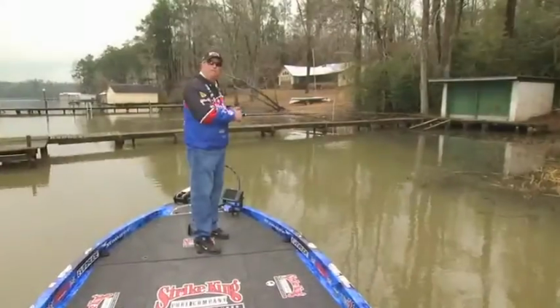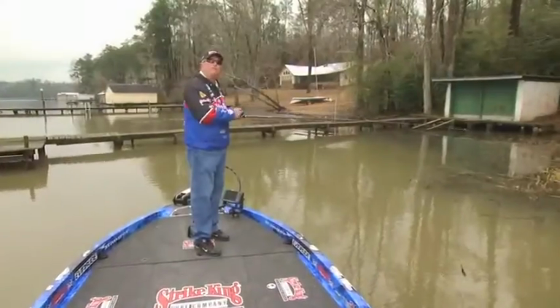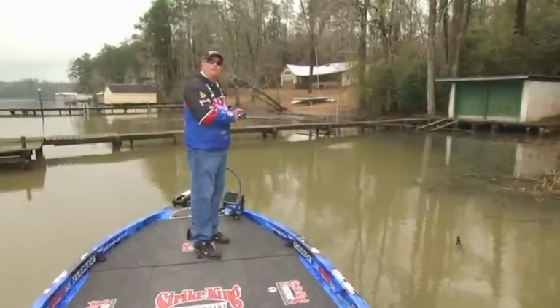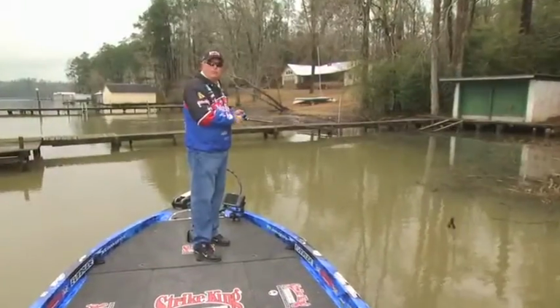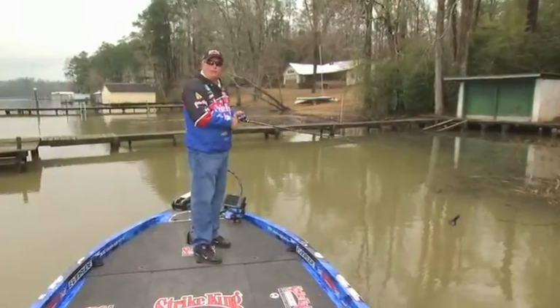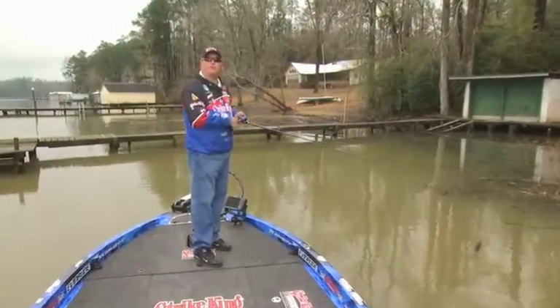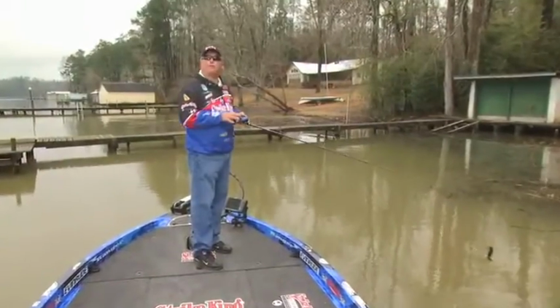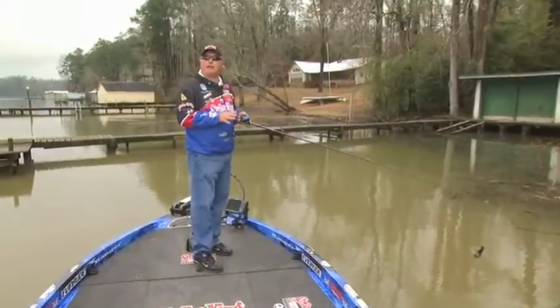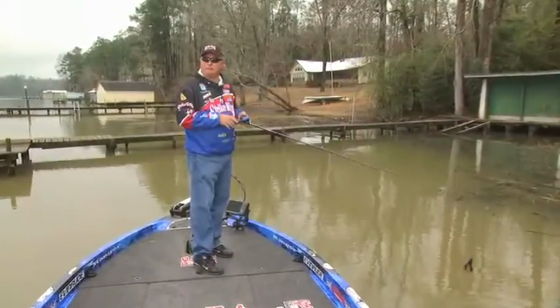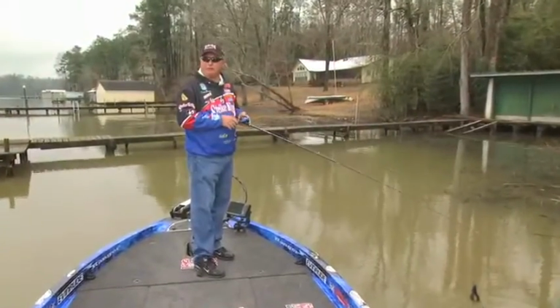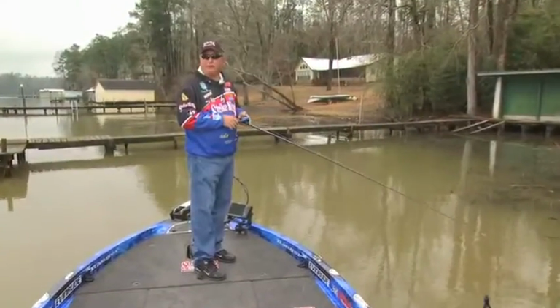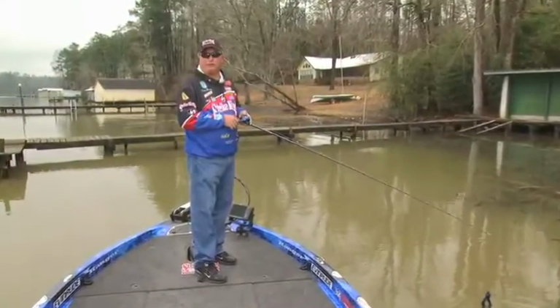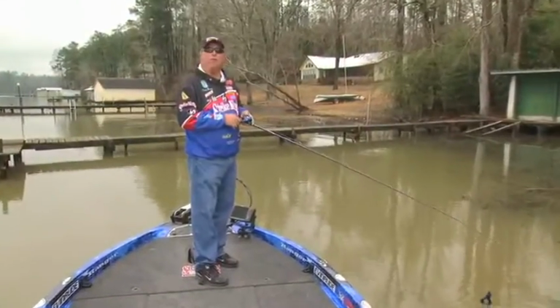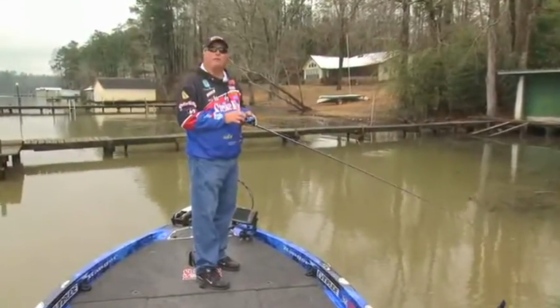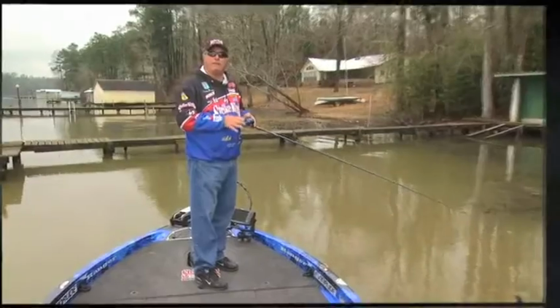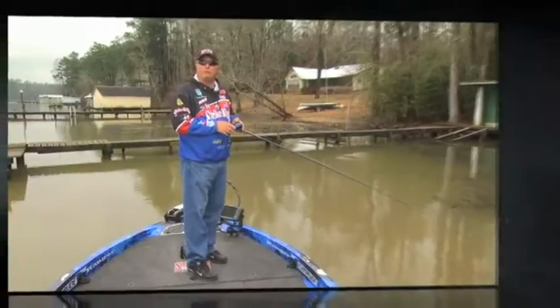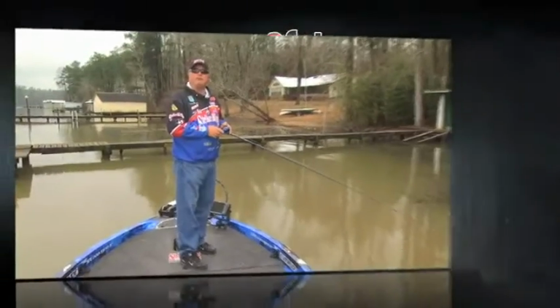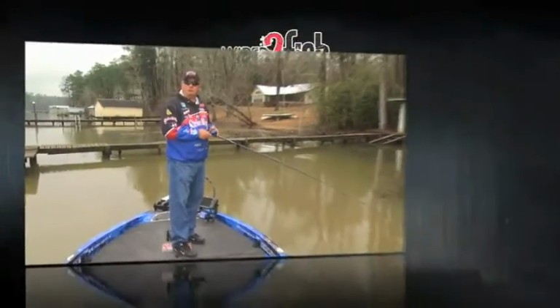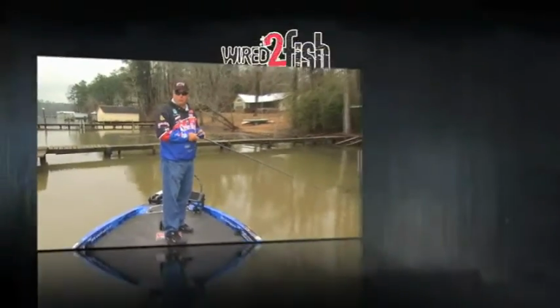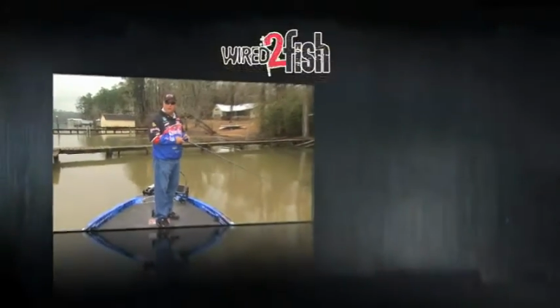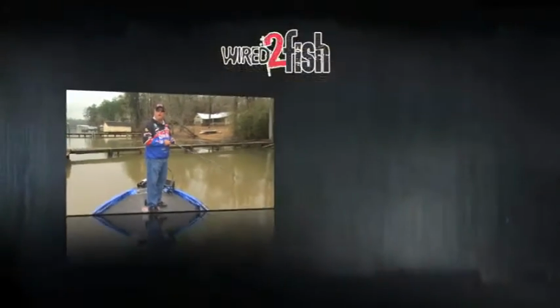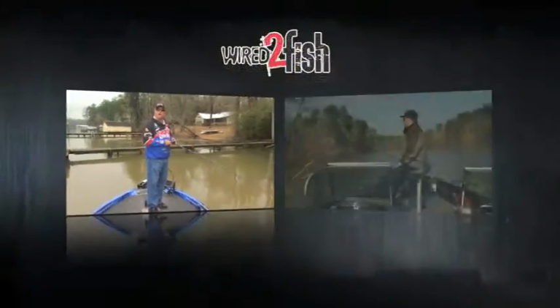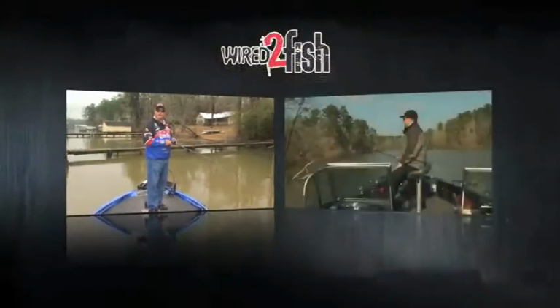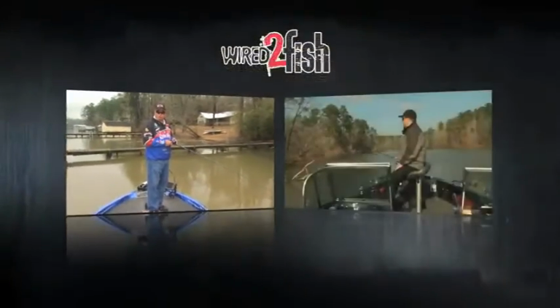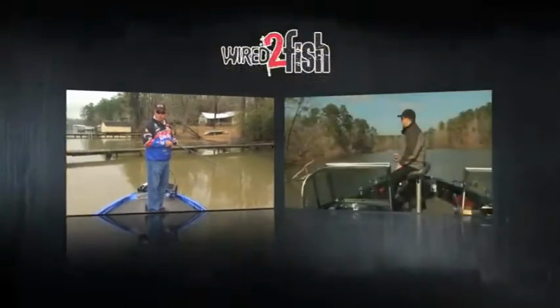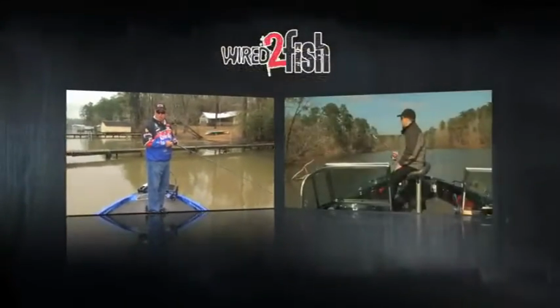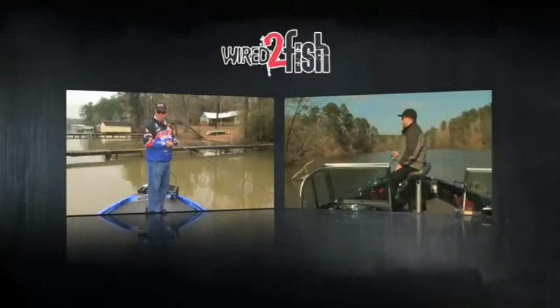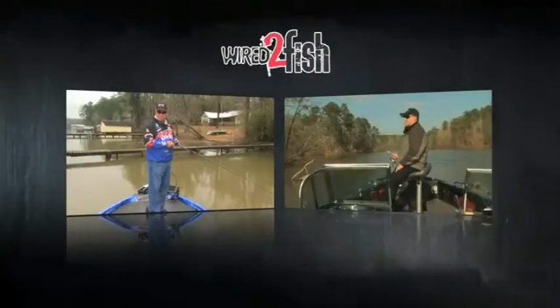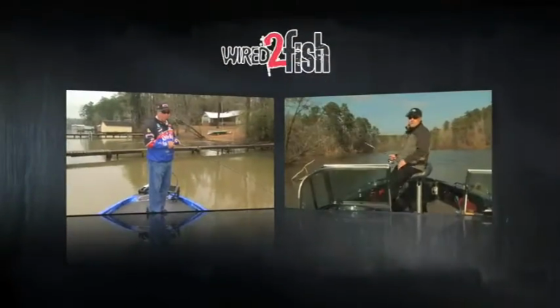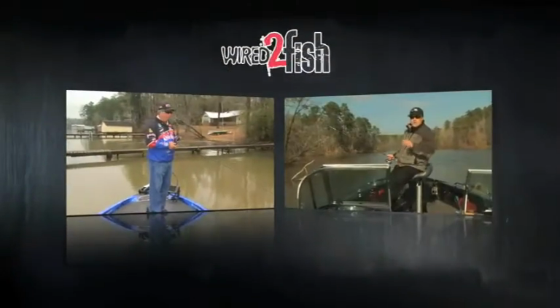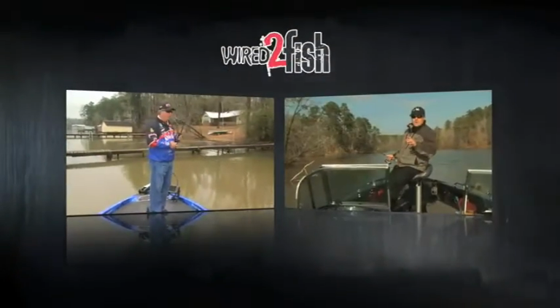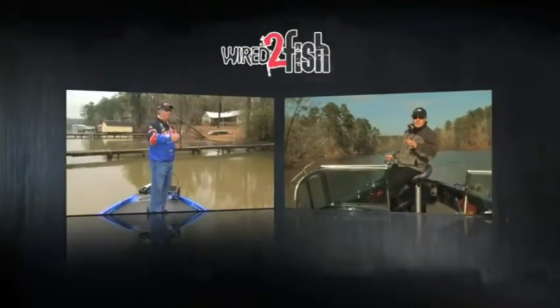Other fish use thick weeds at certain times of the year also. For that information, let's go to another Wired2Fish Pro Staff member. Thanks, Denny.